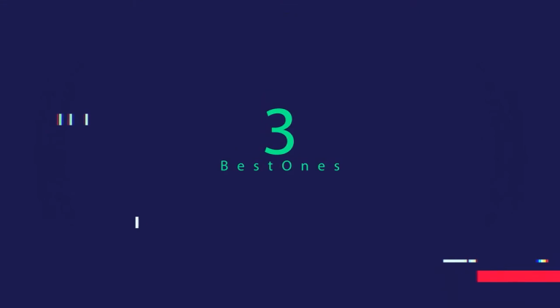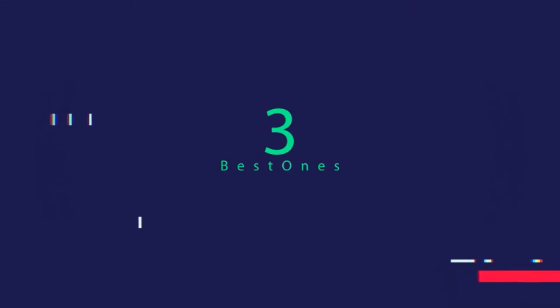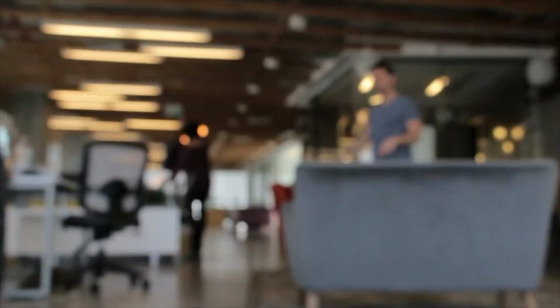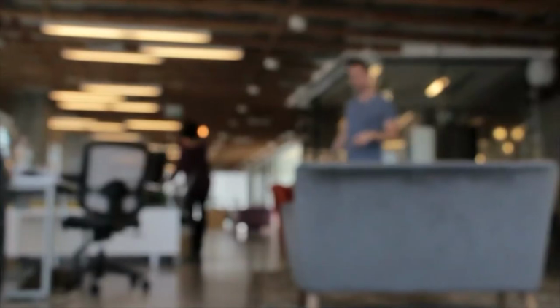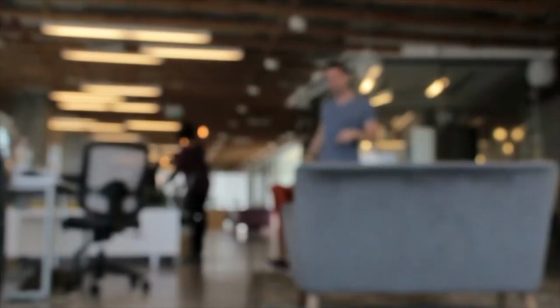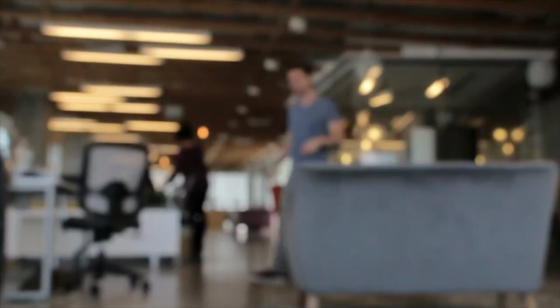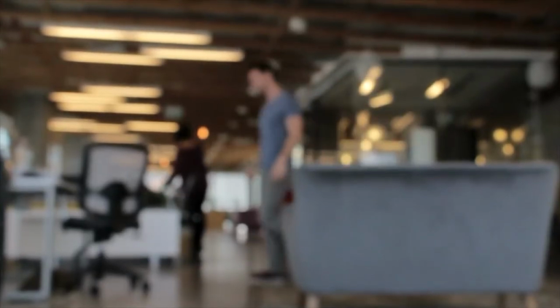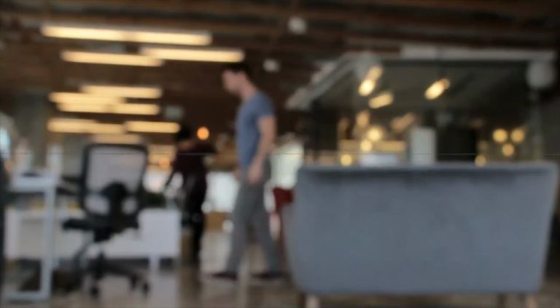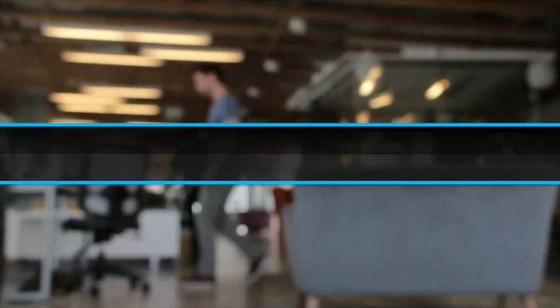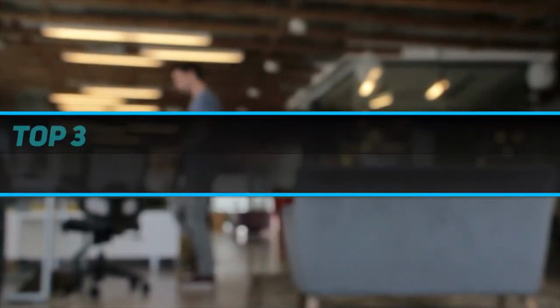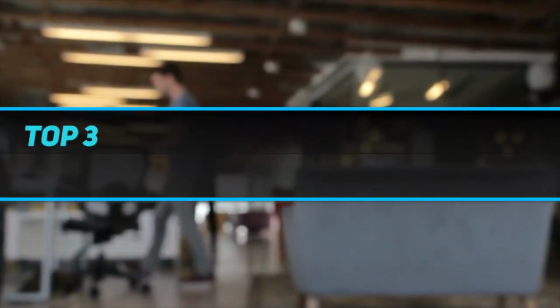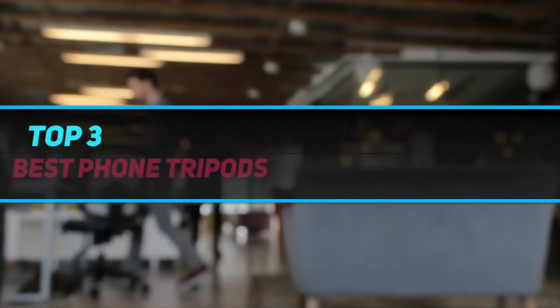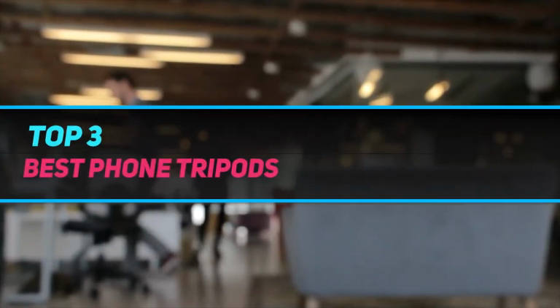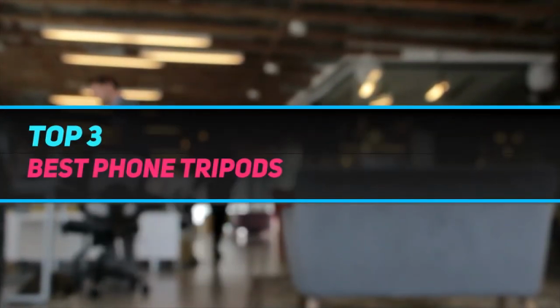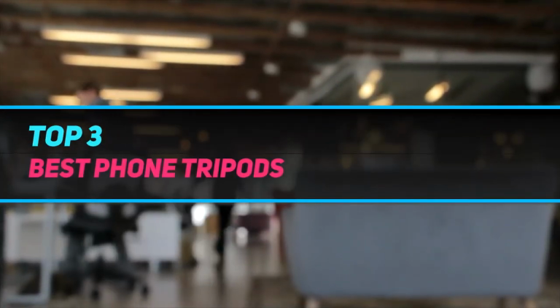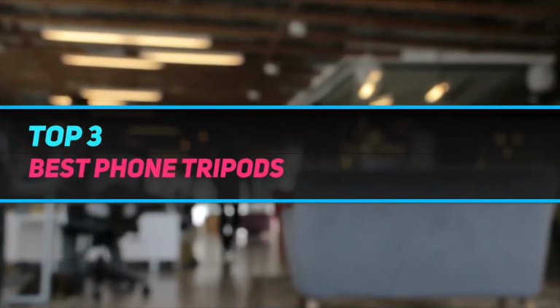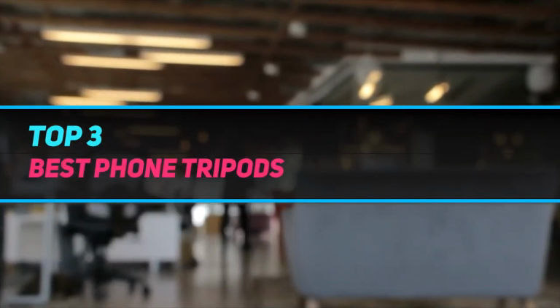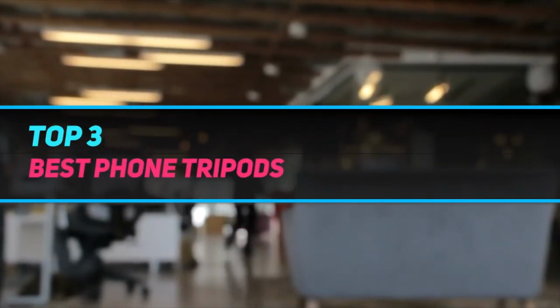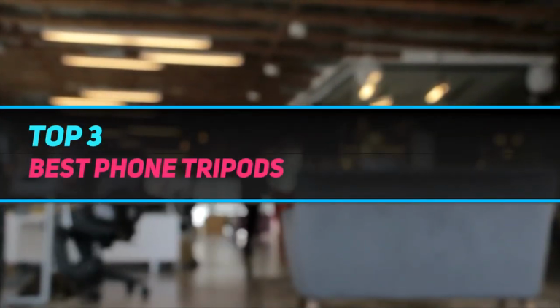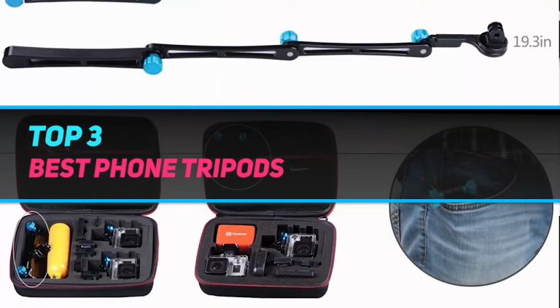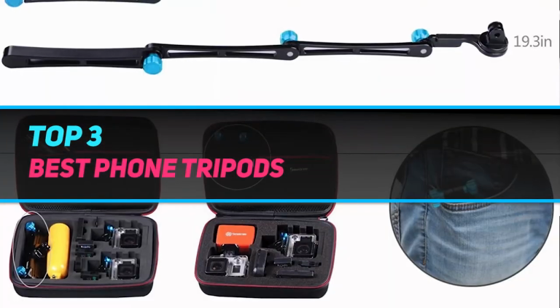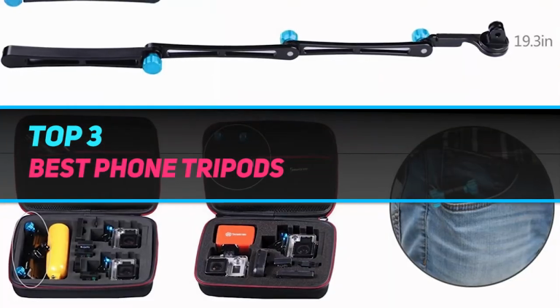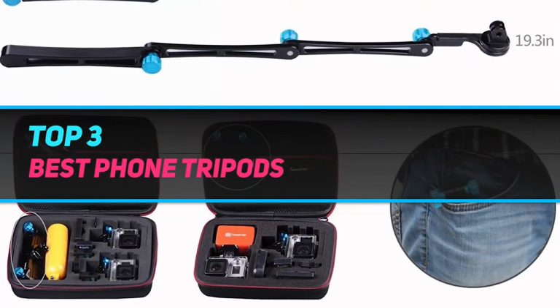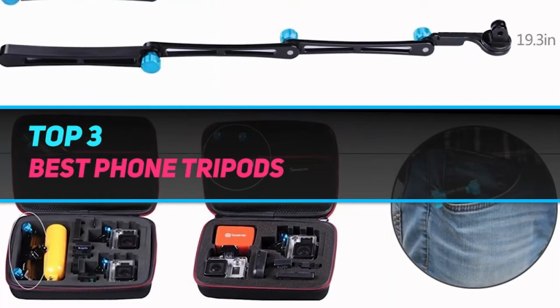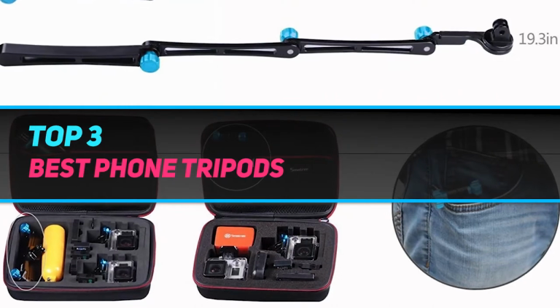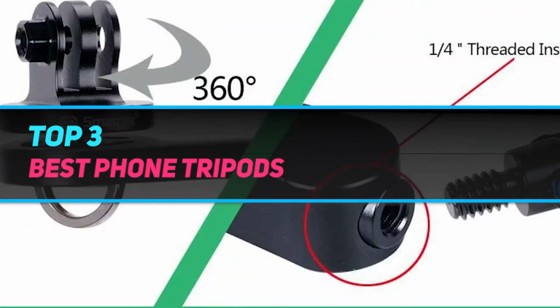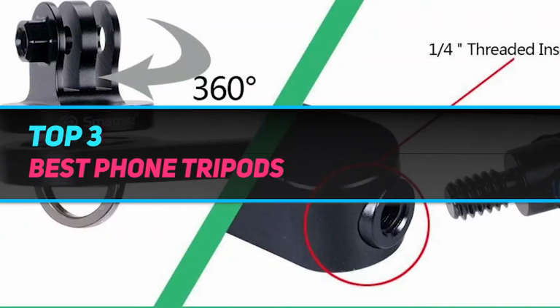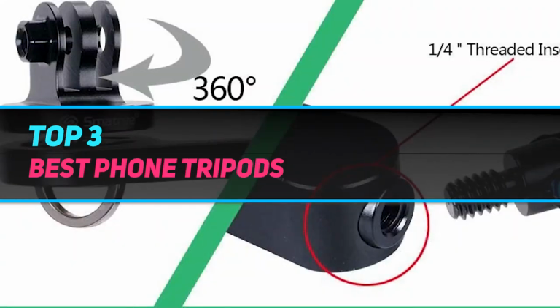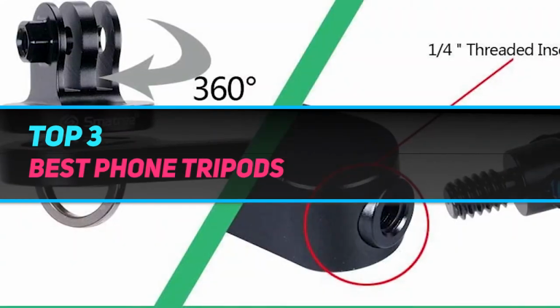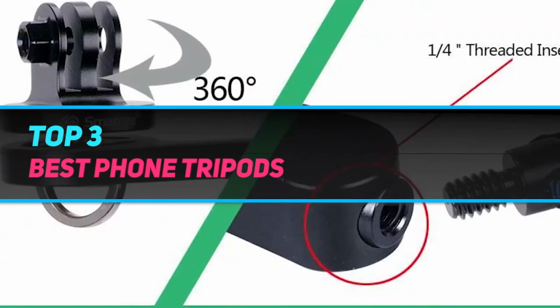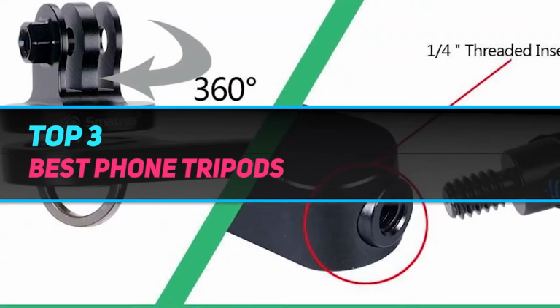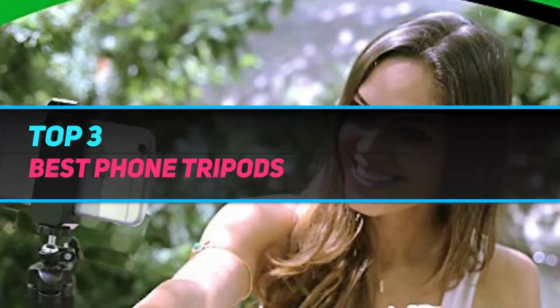Hi guys, welcome back to my channel. In today's video, we're gonna check out the top 3 best phone tripods.